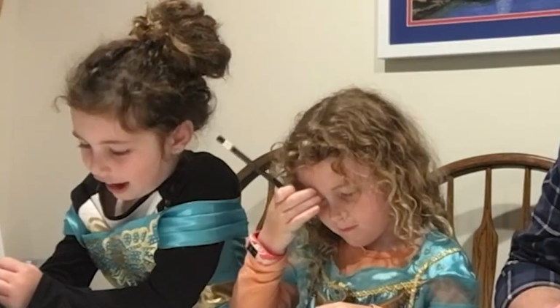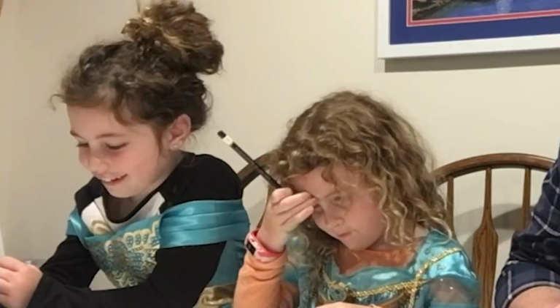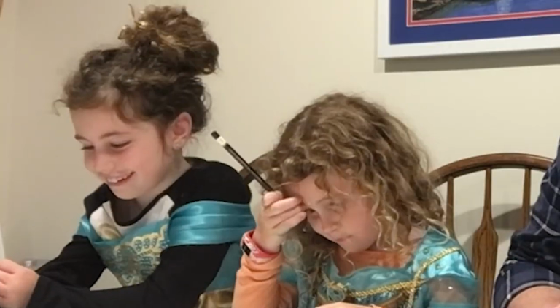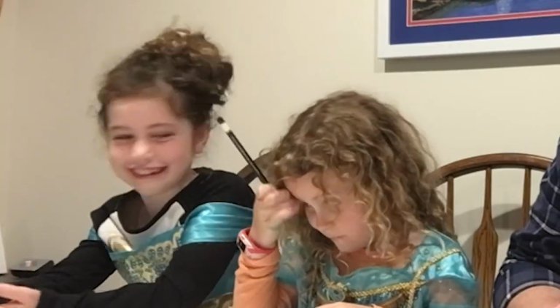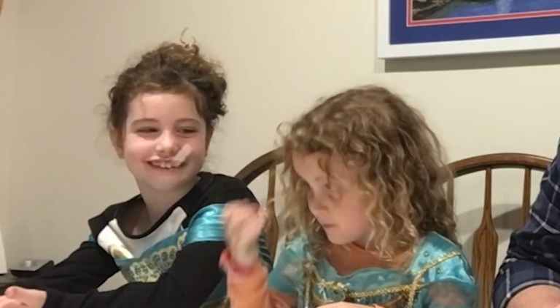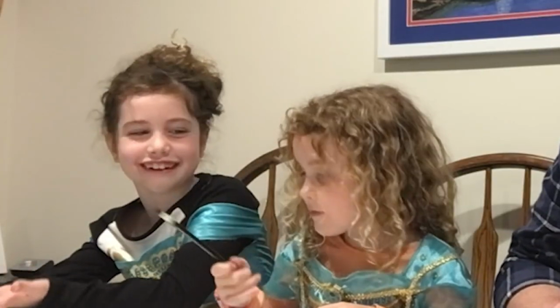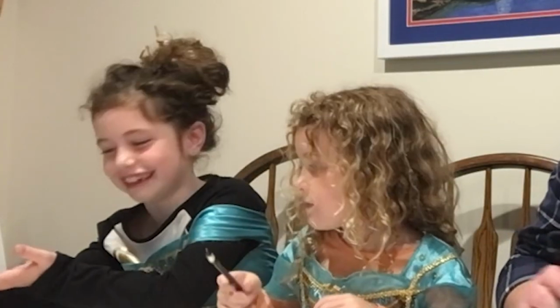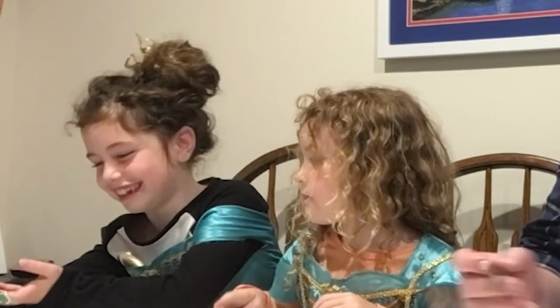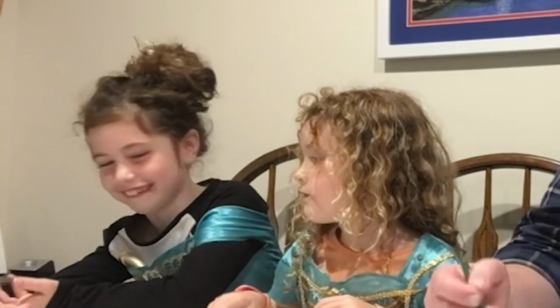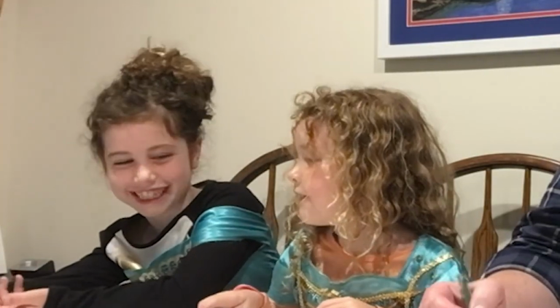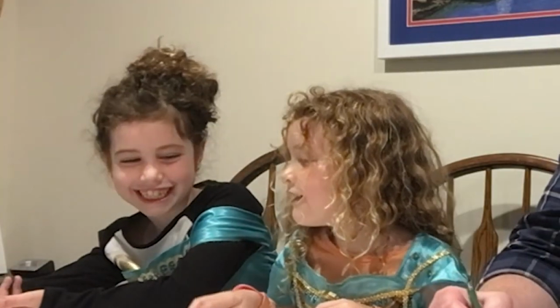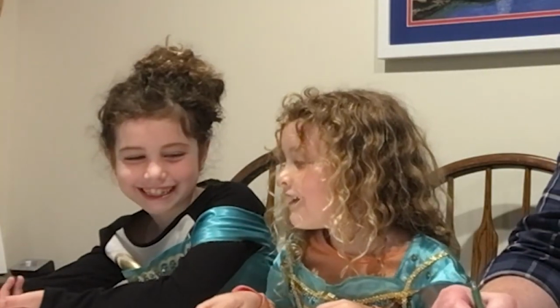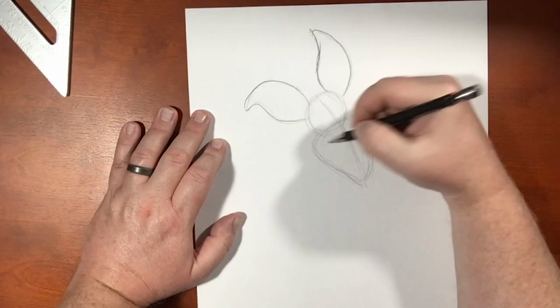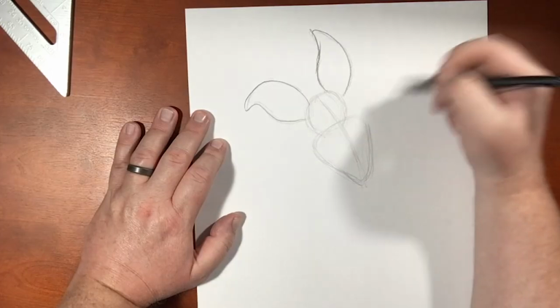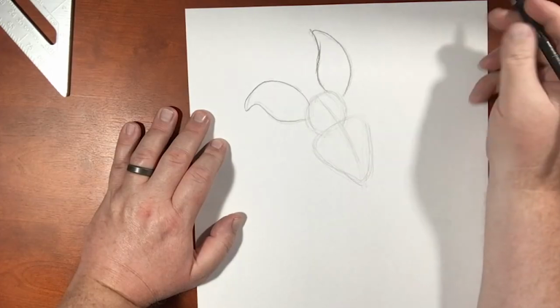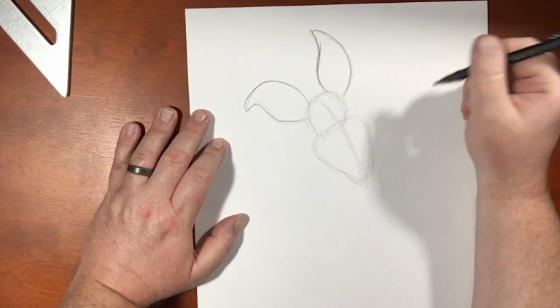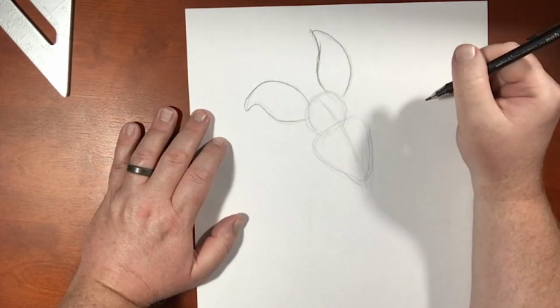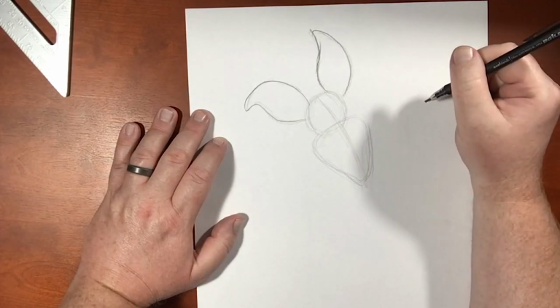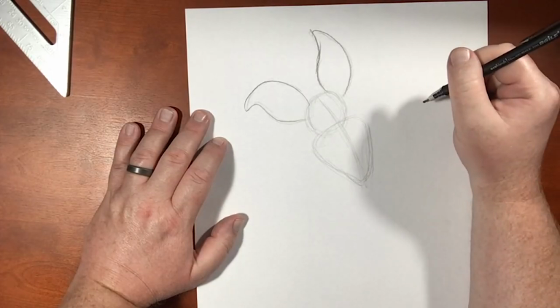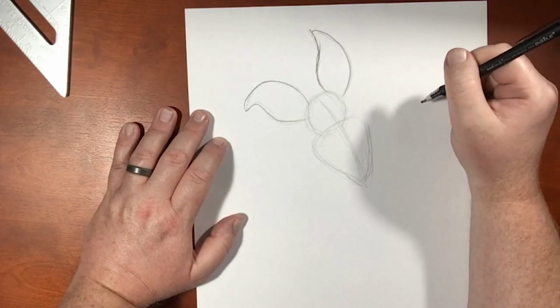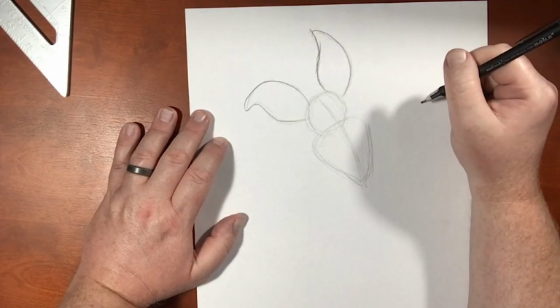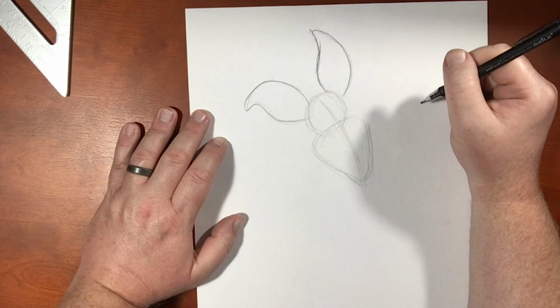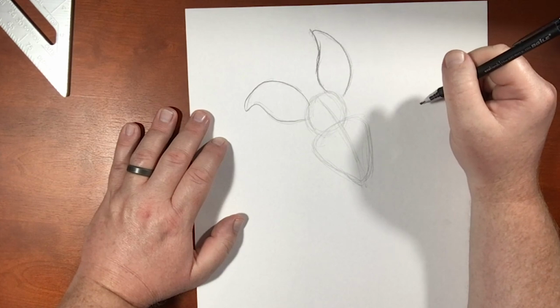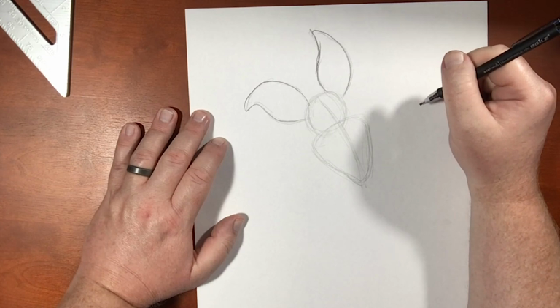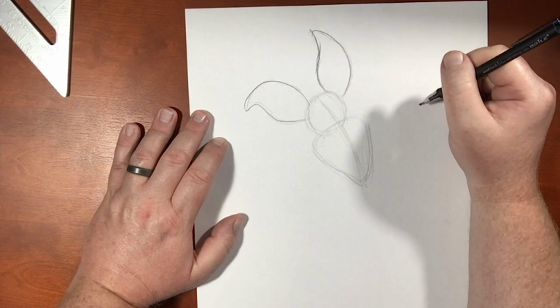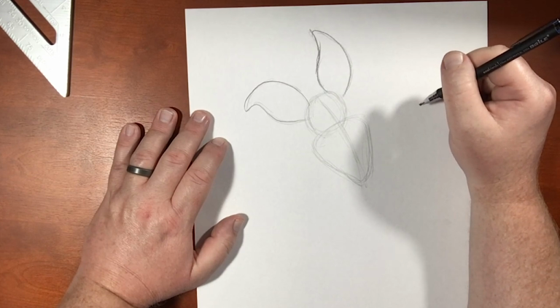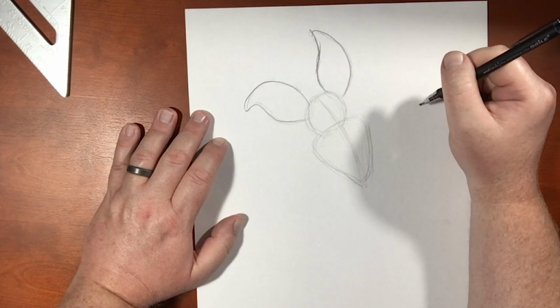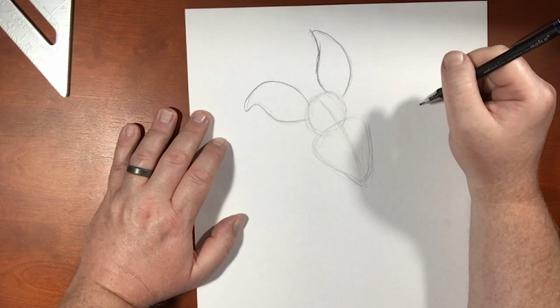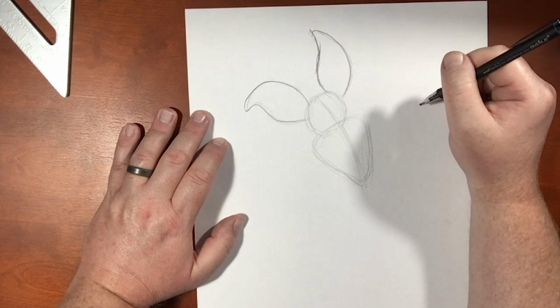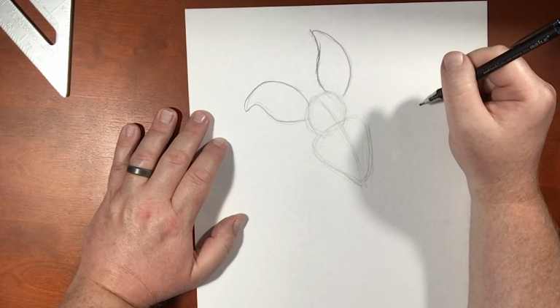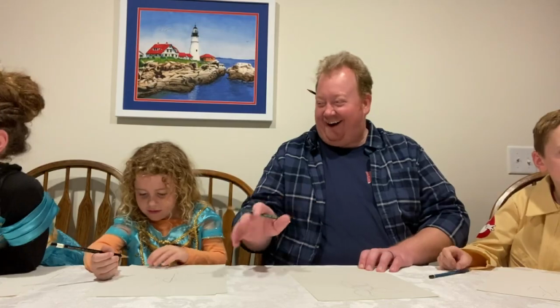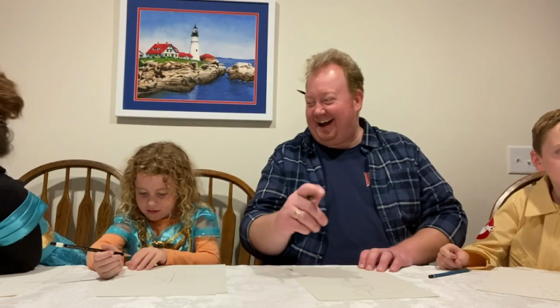How did he draw the ears? Kind of like if you're drawing a campfire shape.